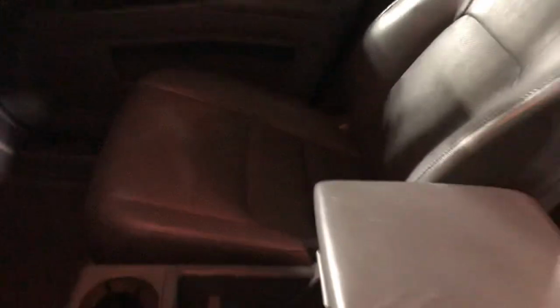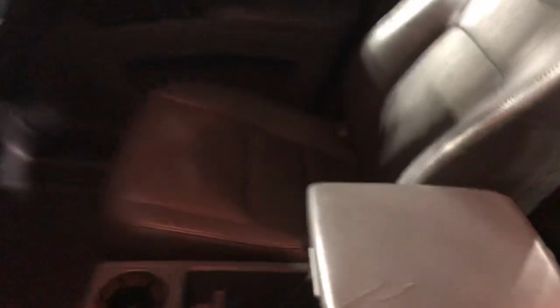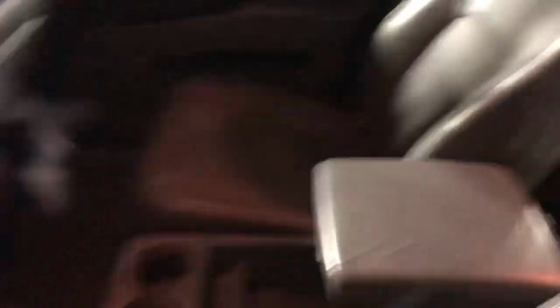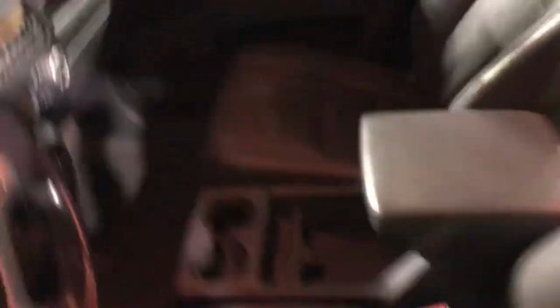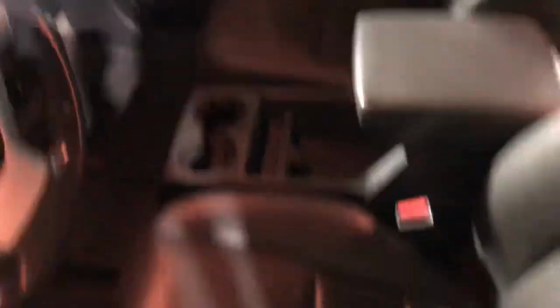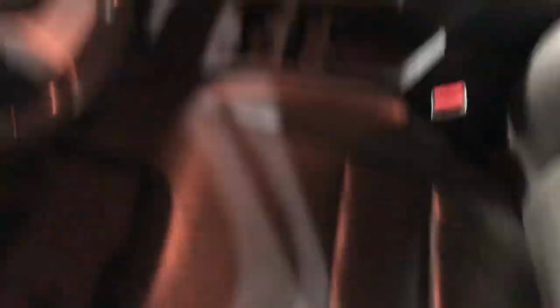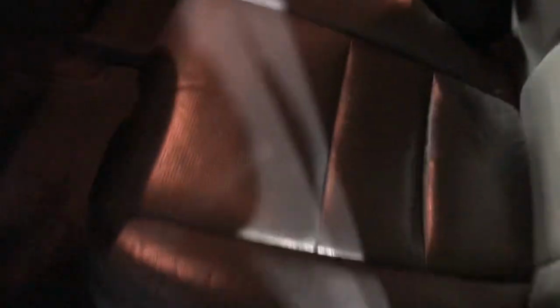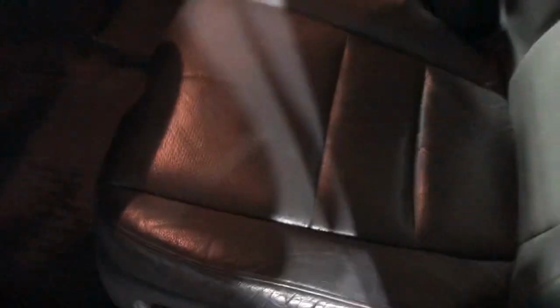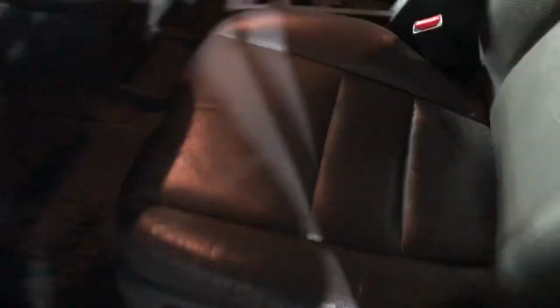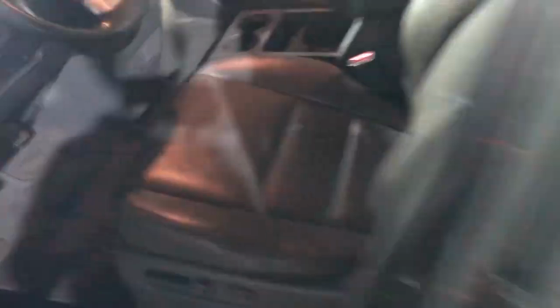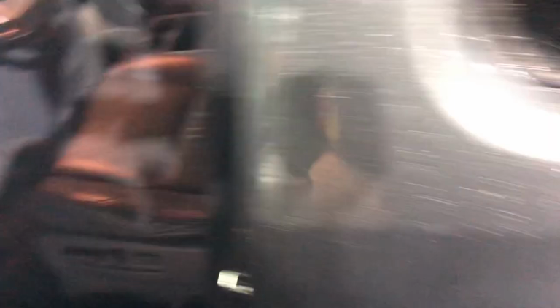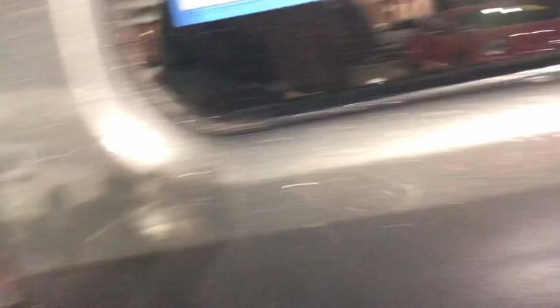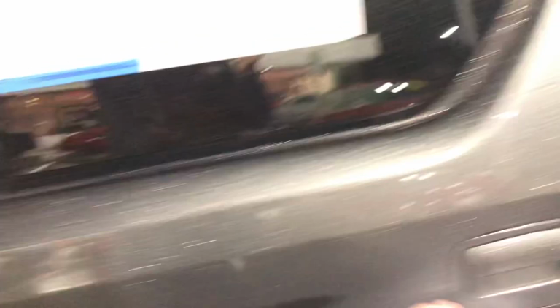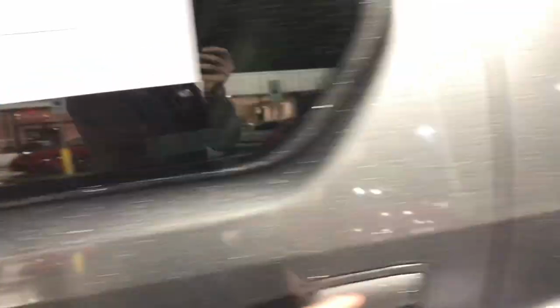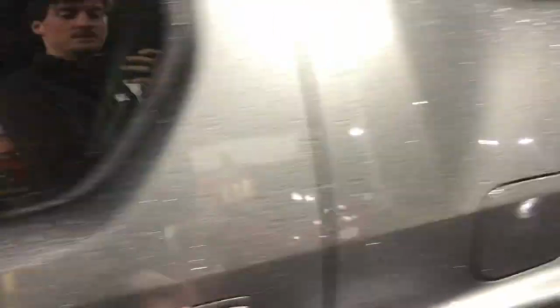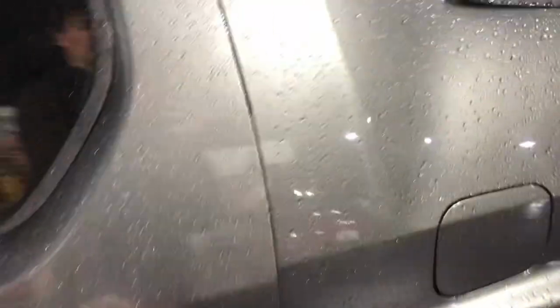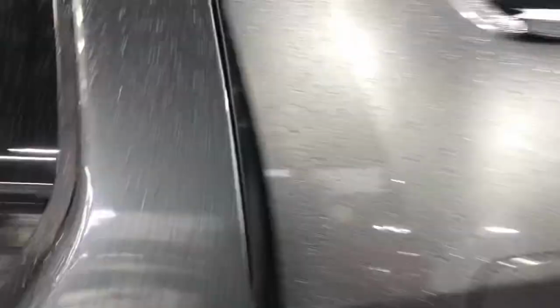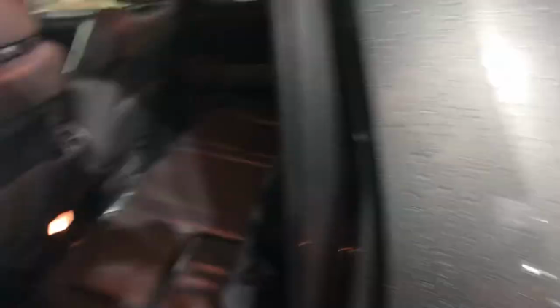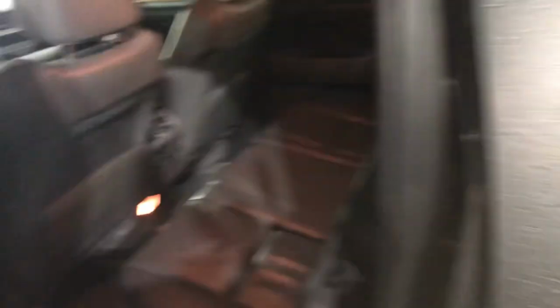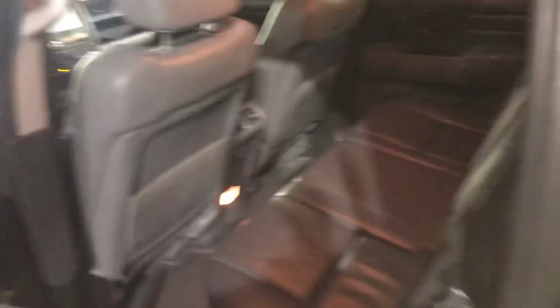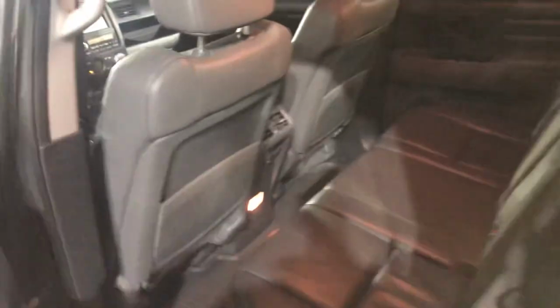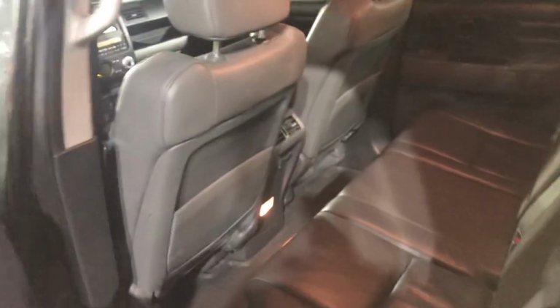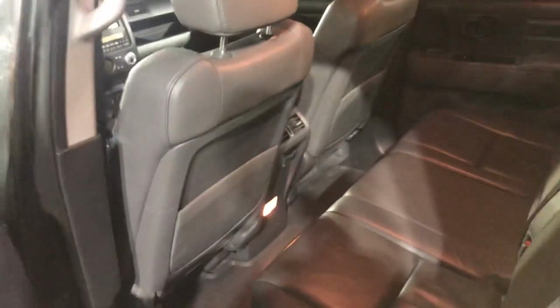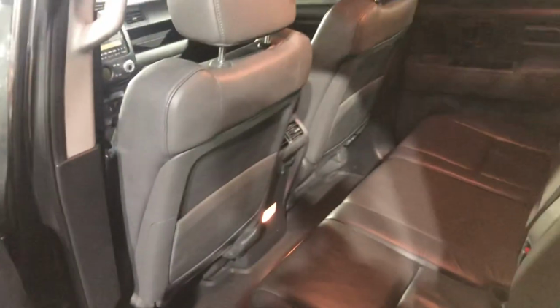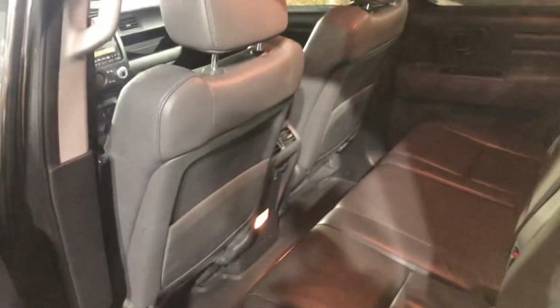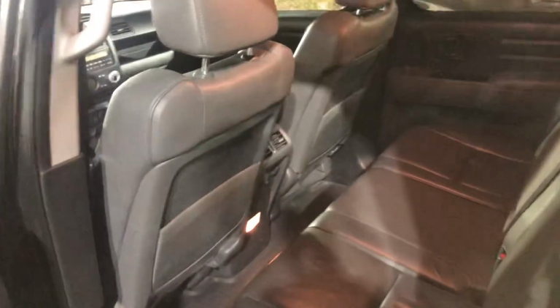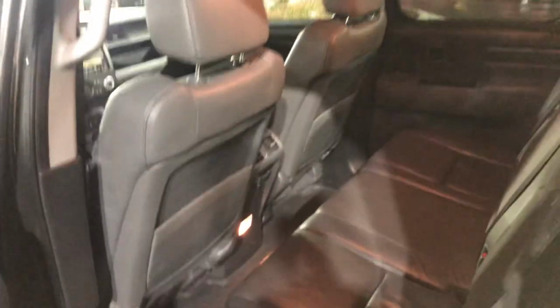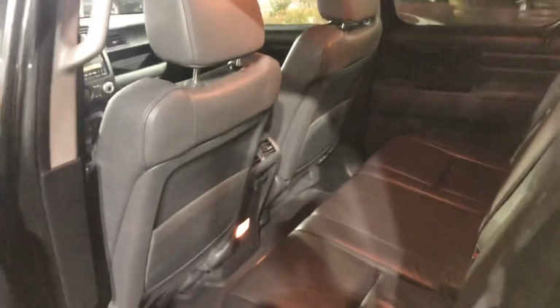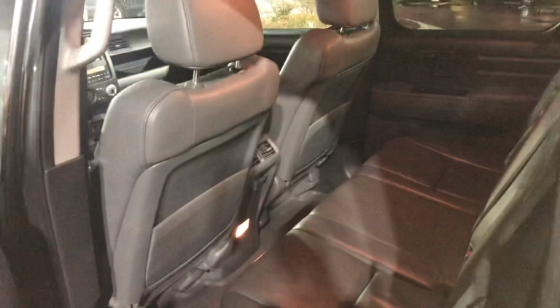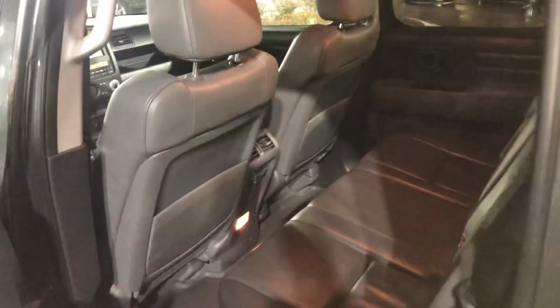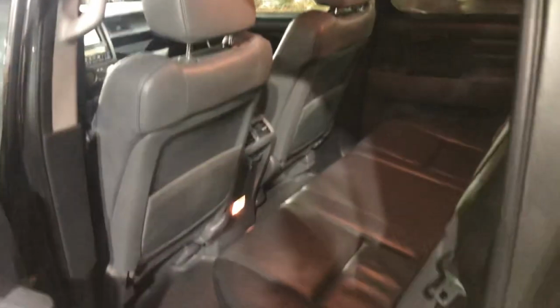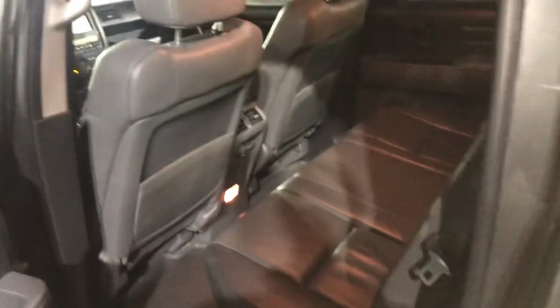Rear seats — plenty of space back here for some guests.